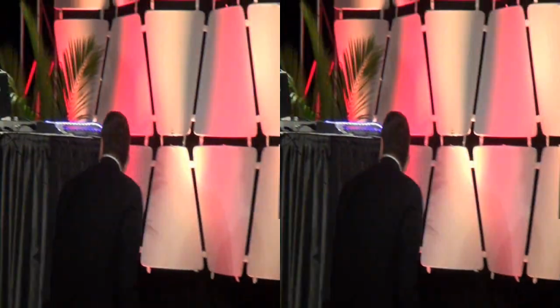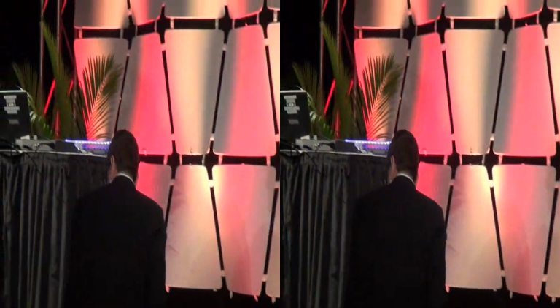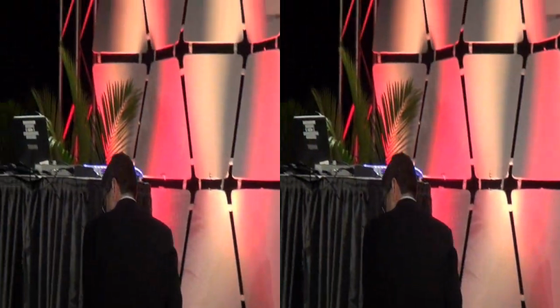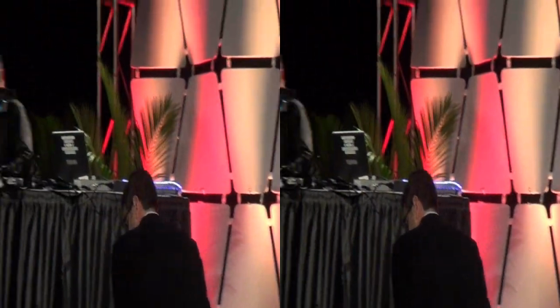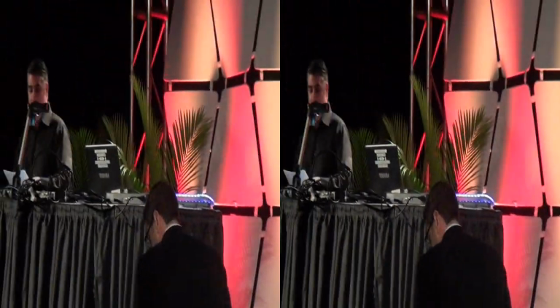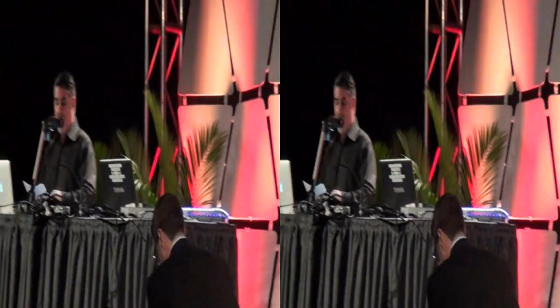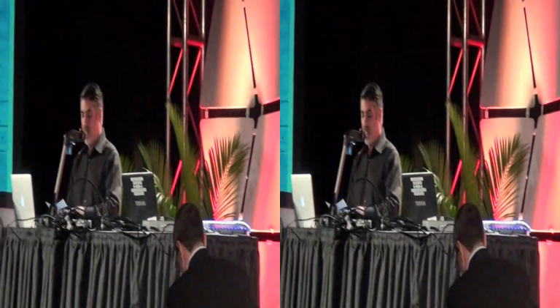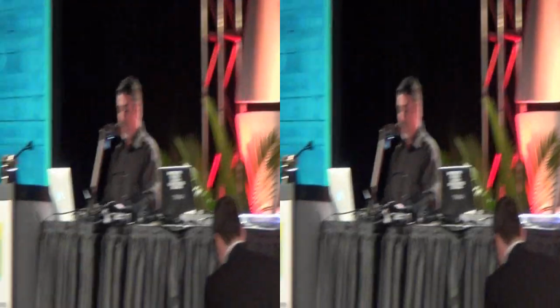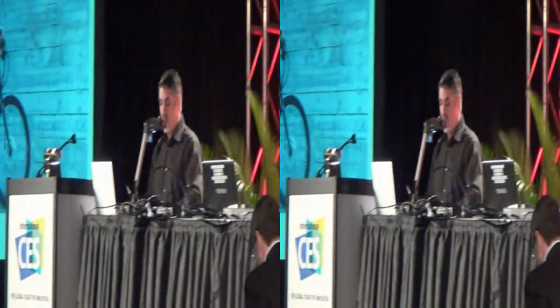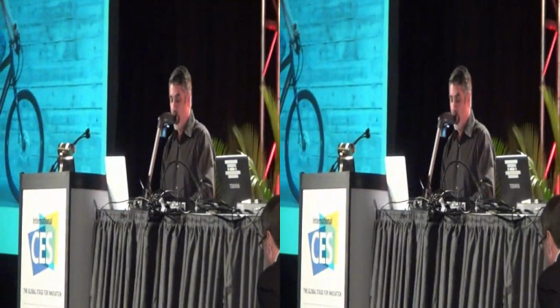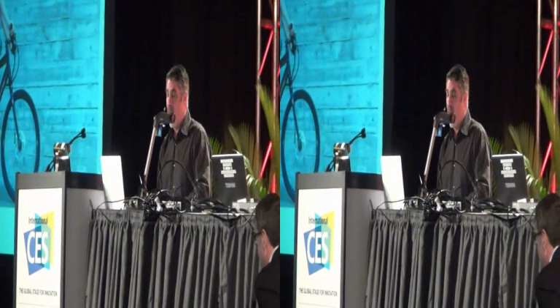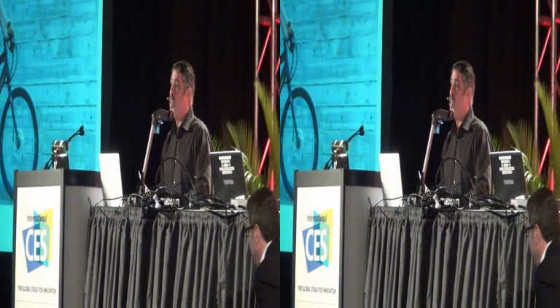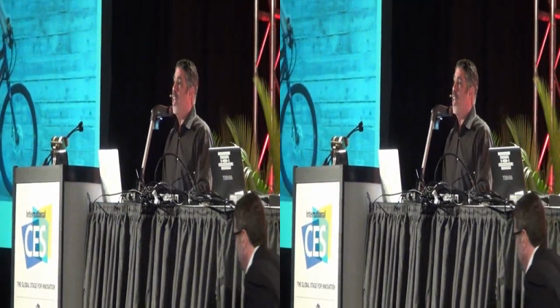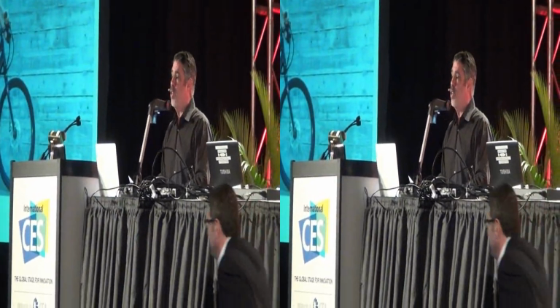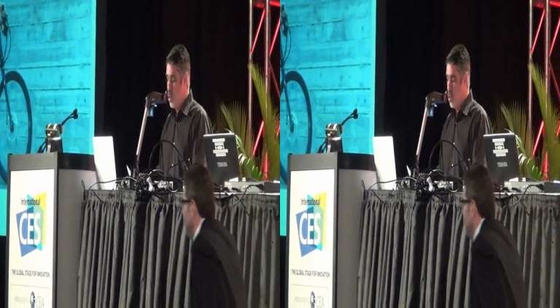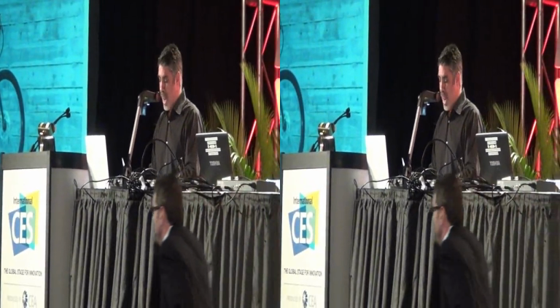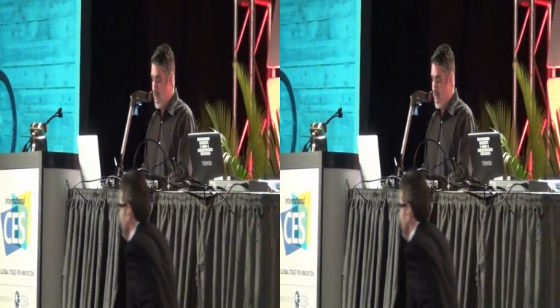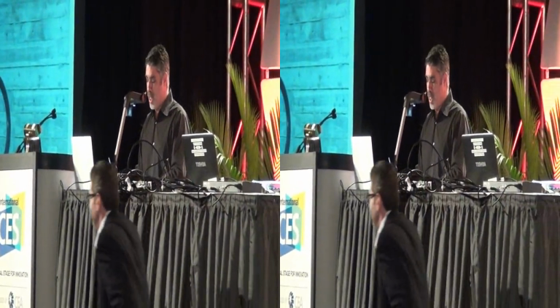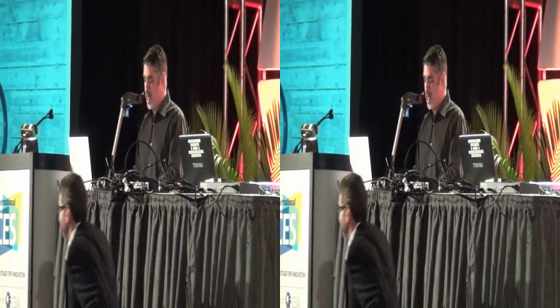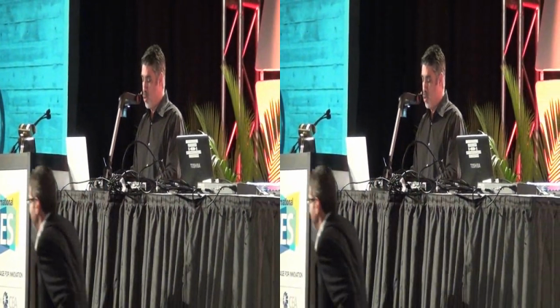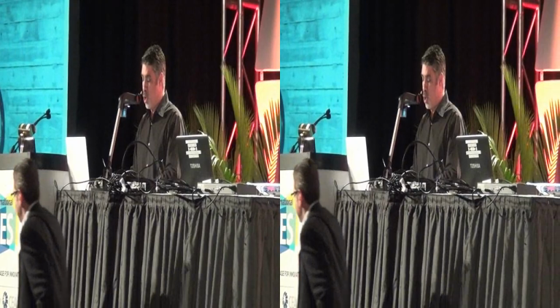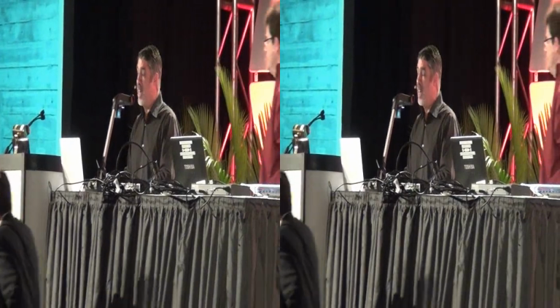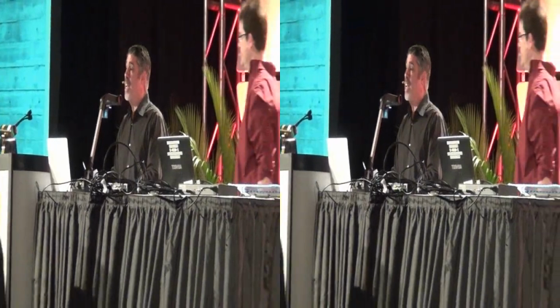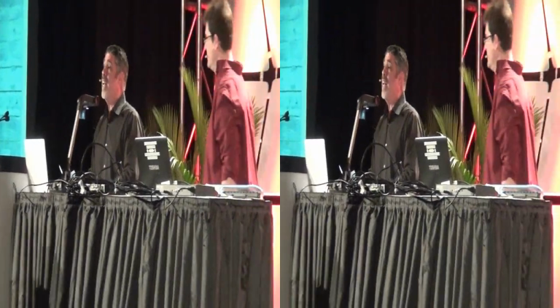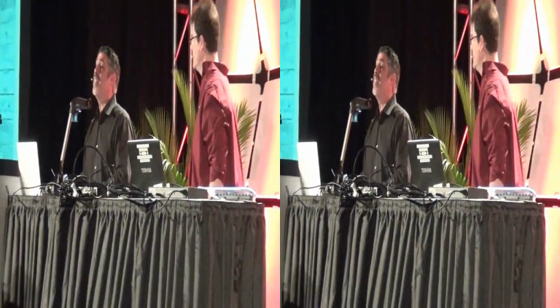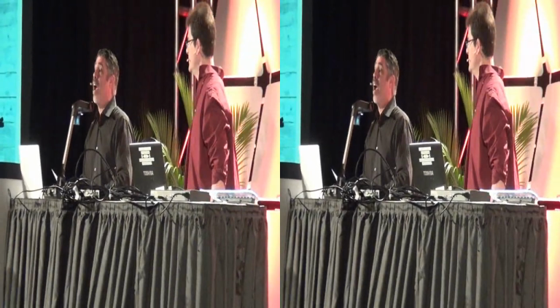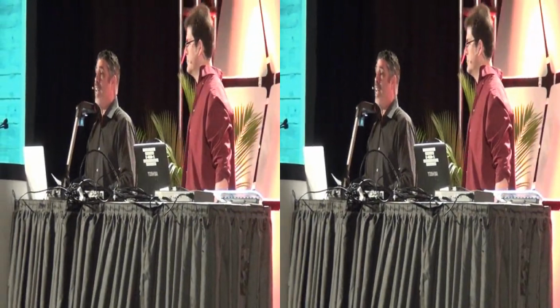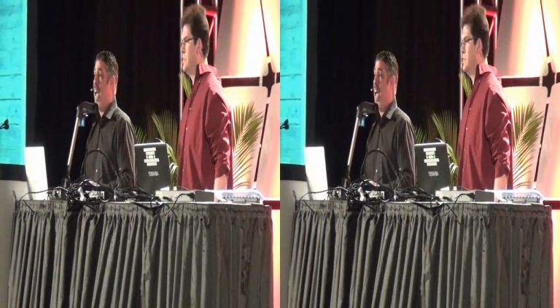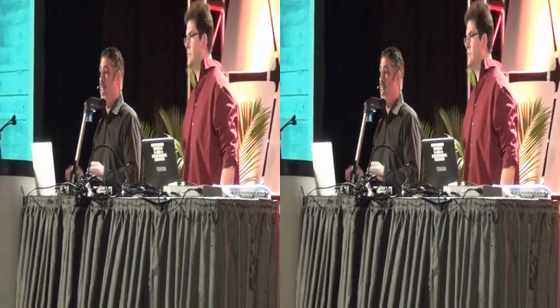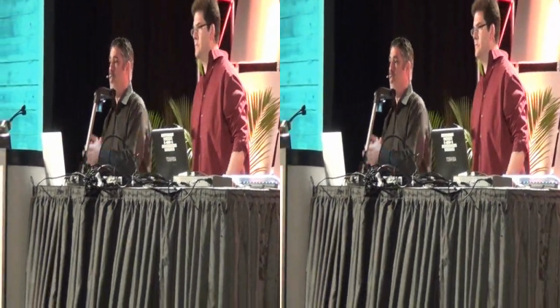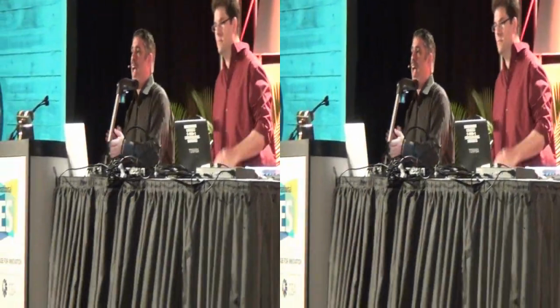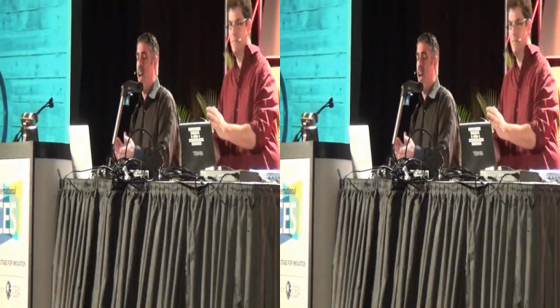Okay, up next to introduce the HTC Droid is Gary Kaye. Let's hear it for Gary.